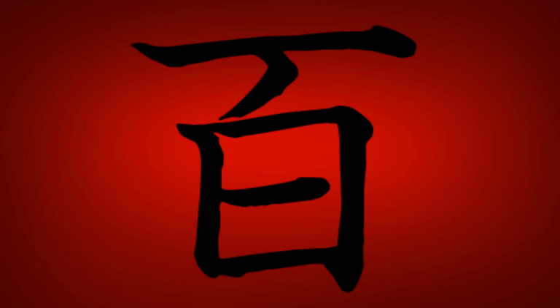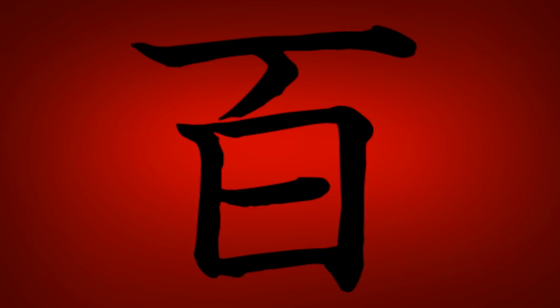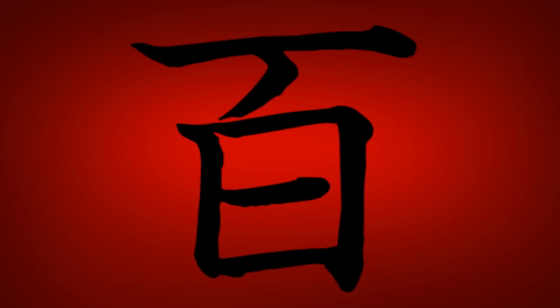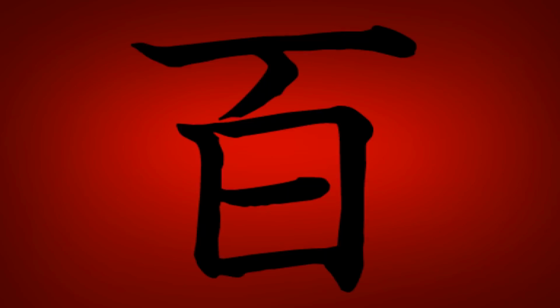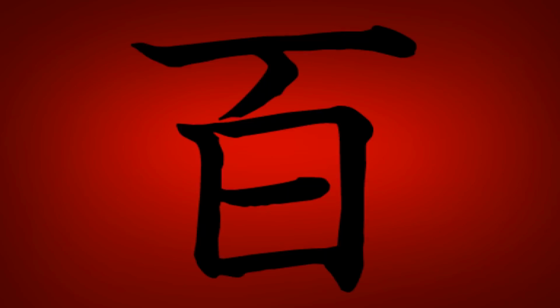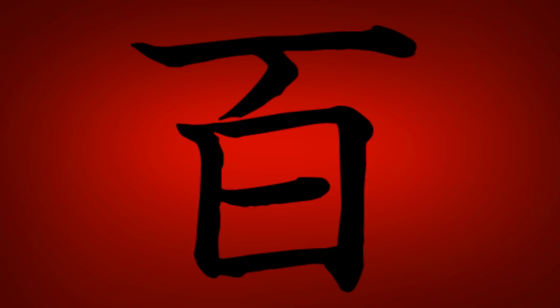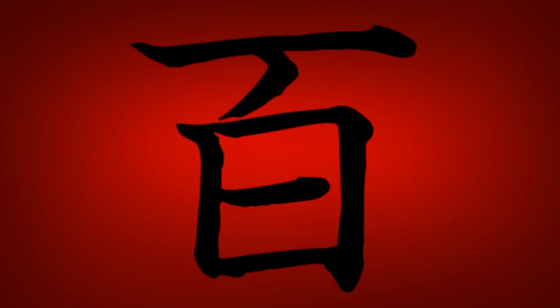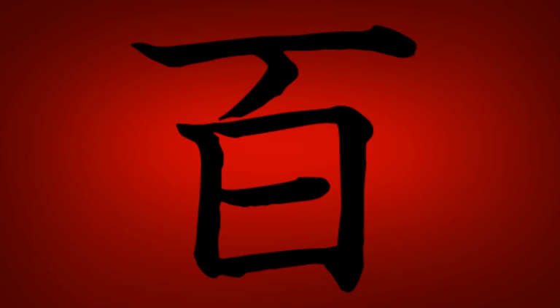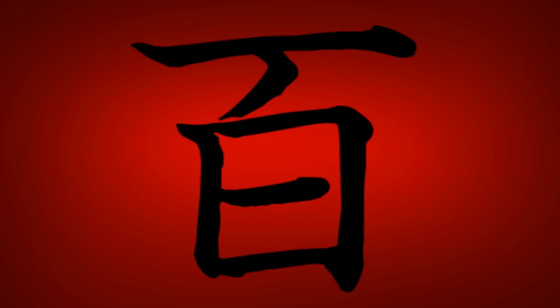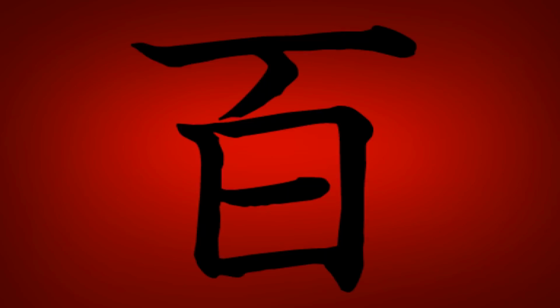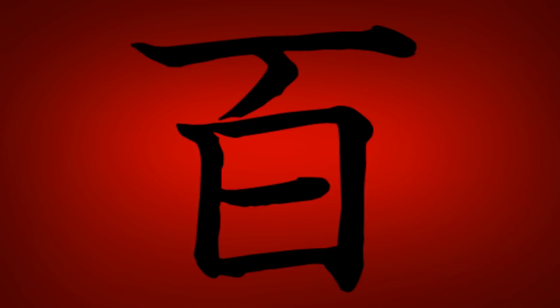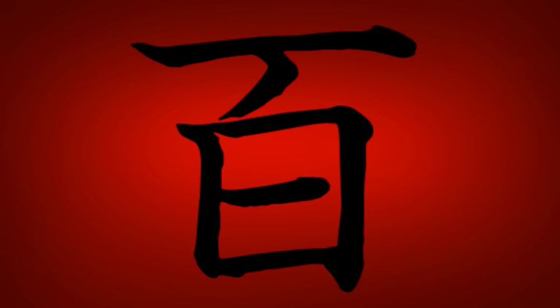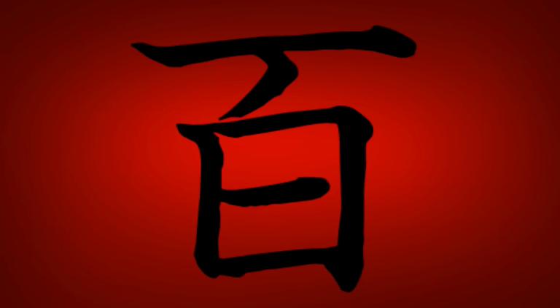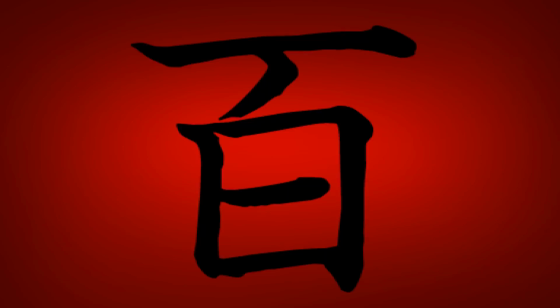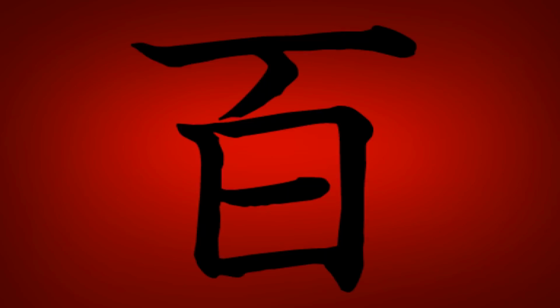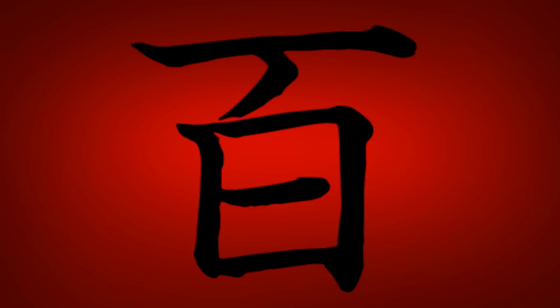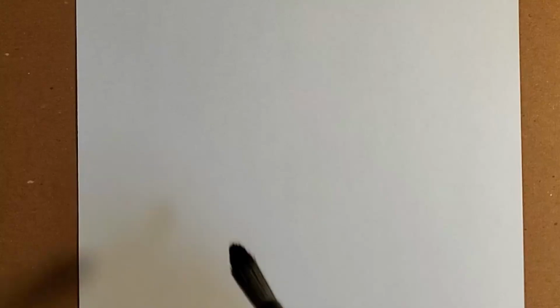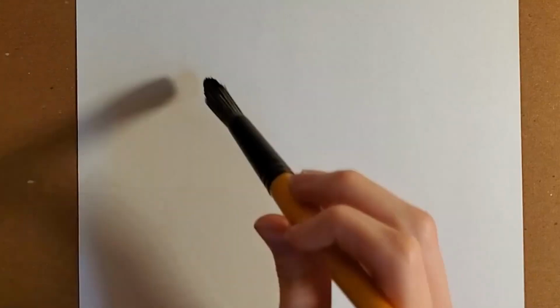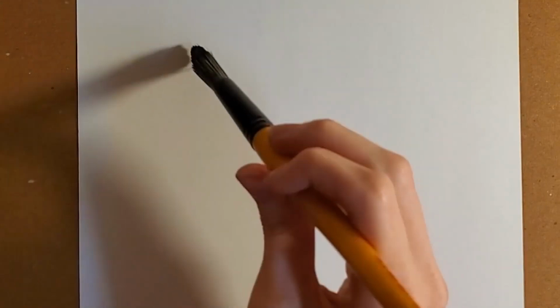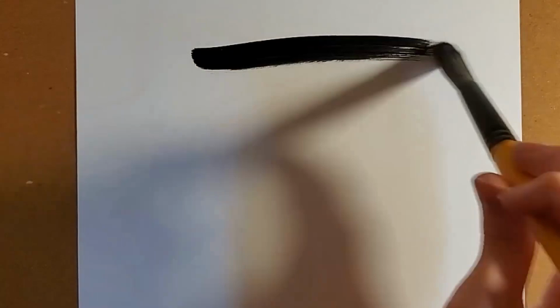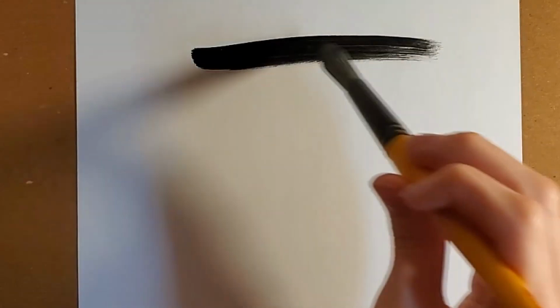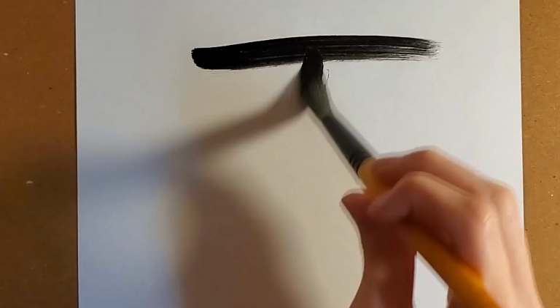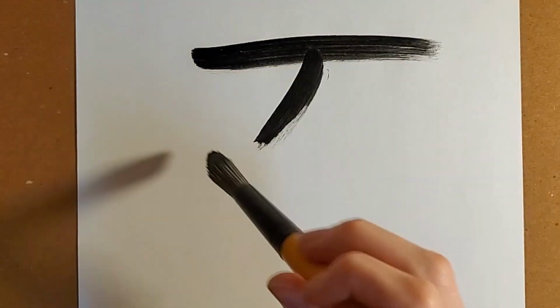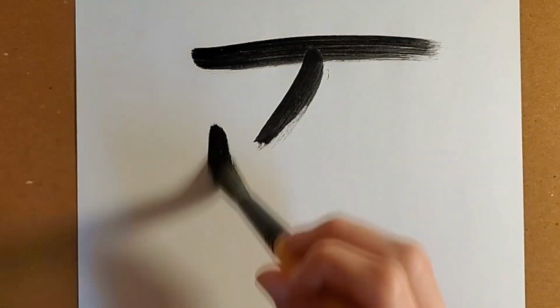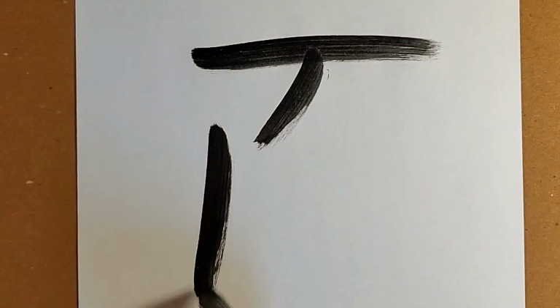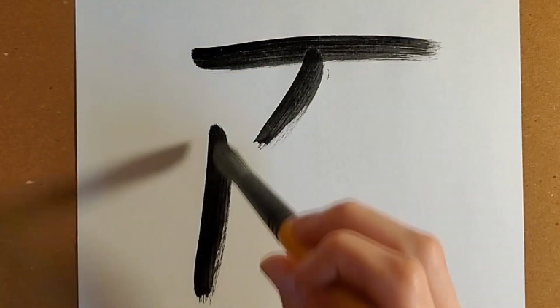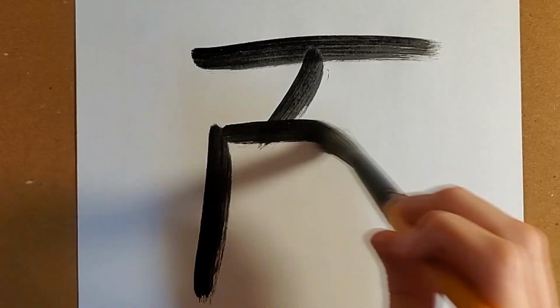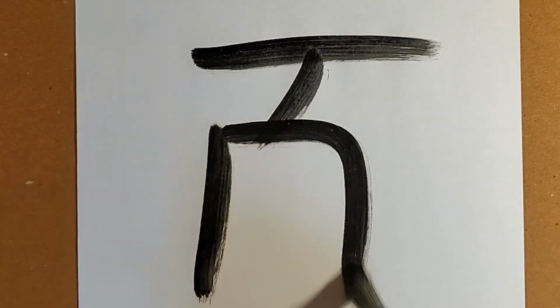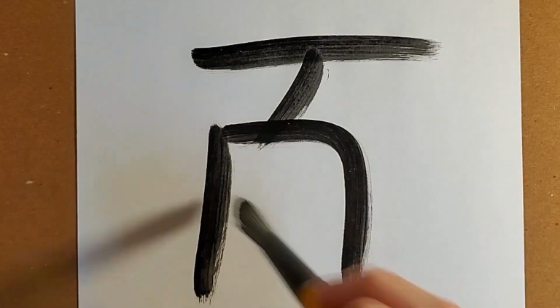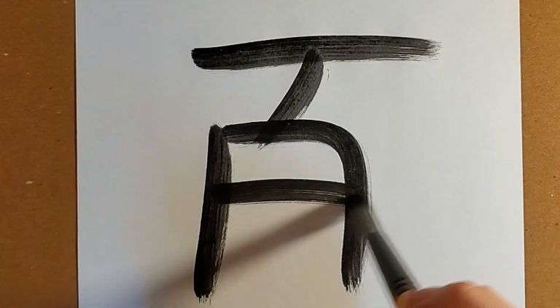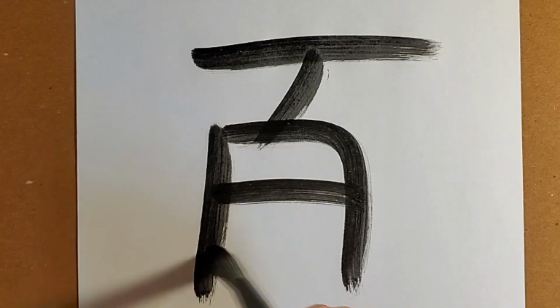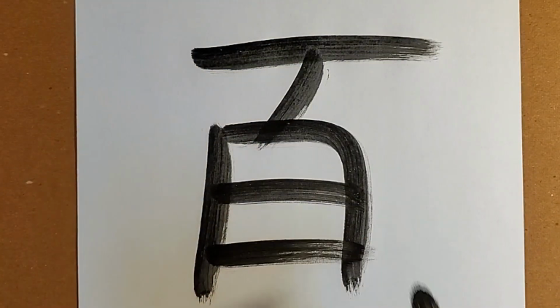Today's kanji is 100, pronounced hyoku. This kanji is taught in the first grade and is made up of six strokes.